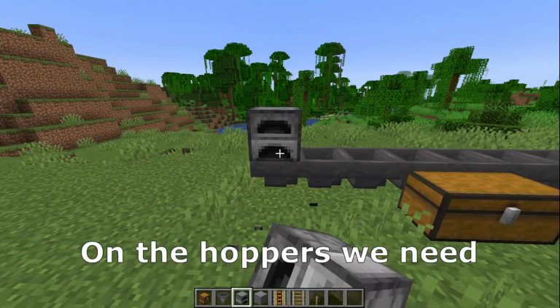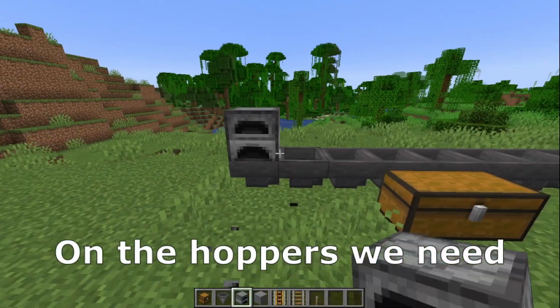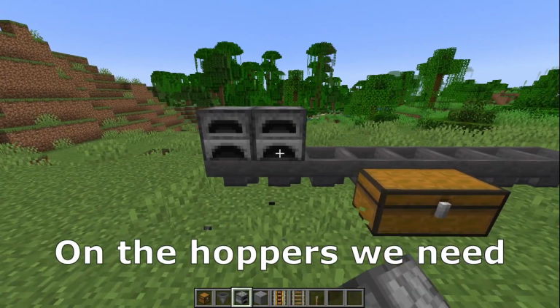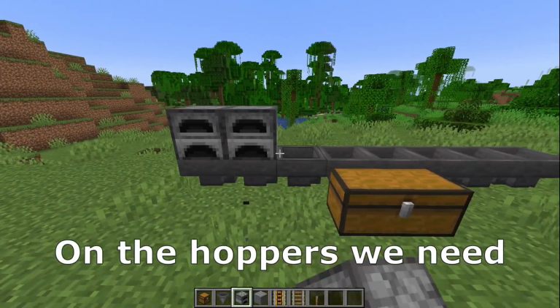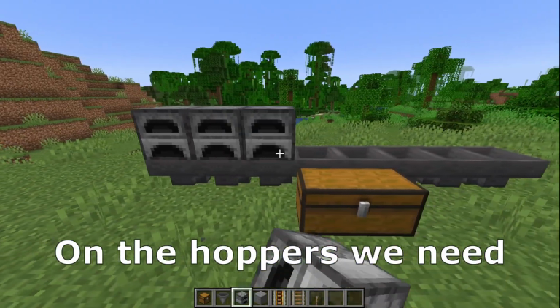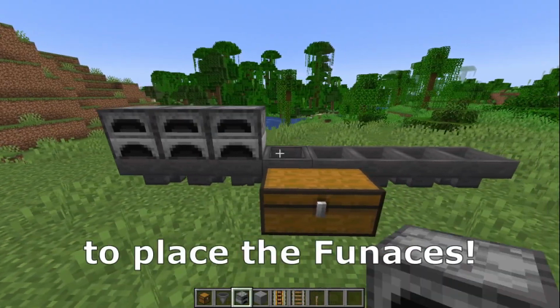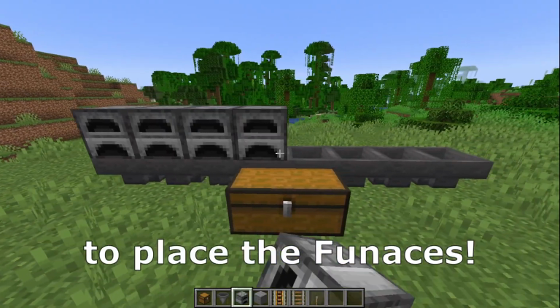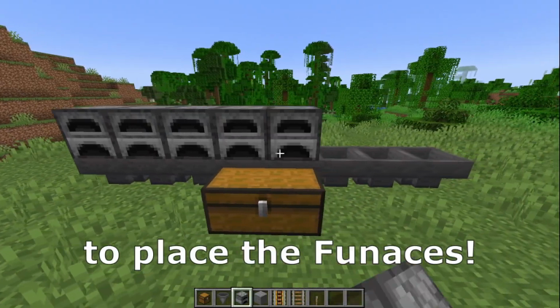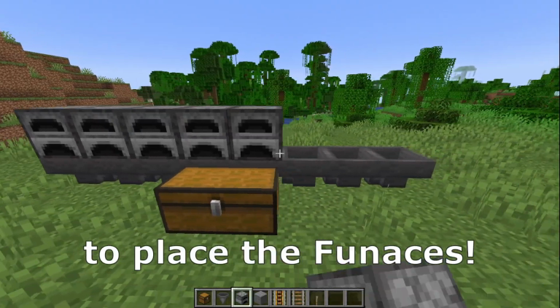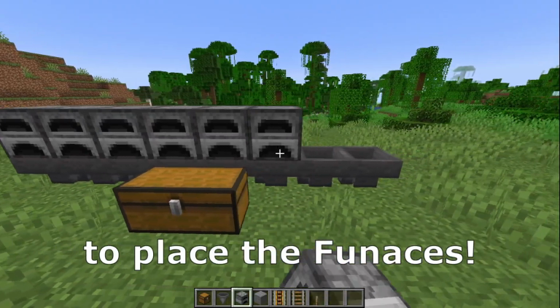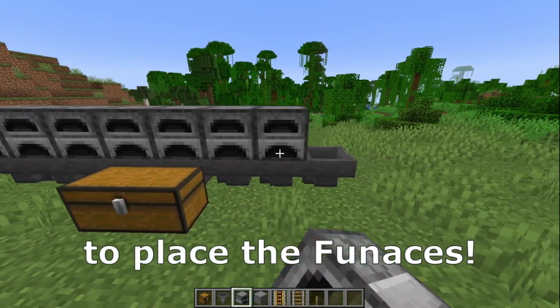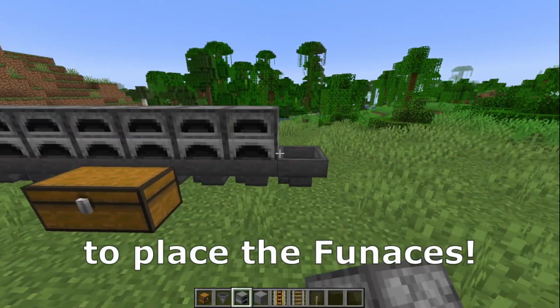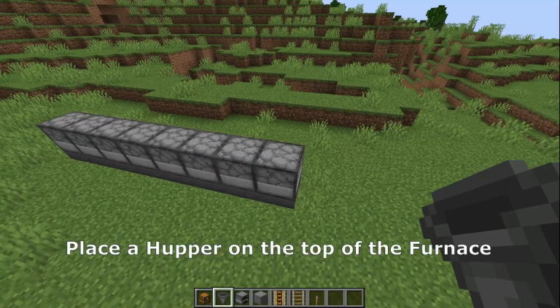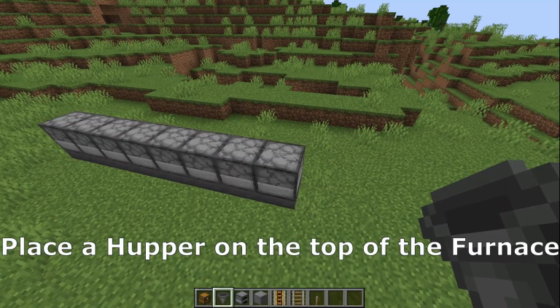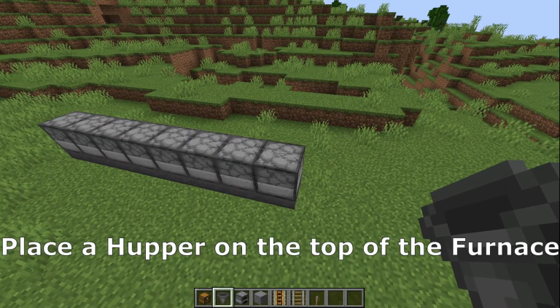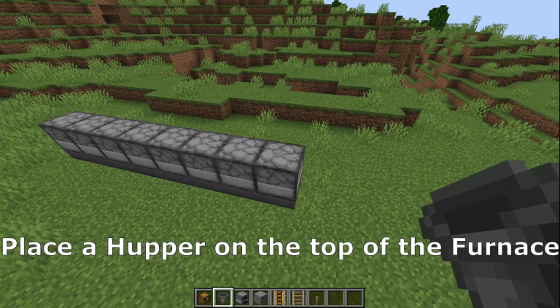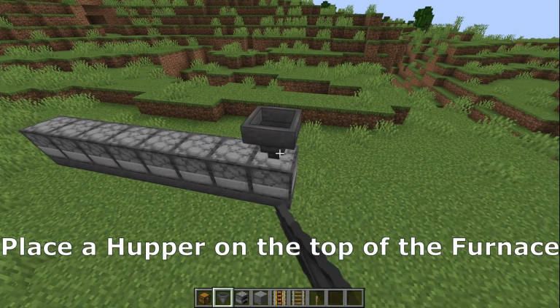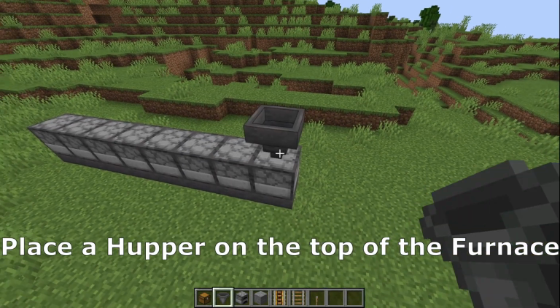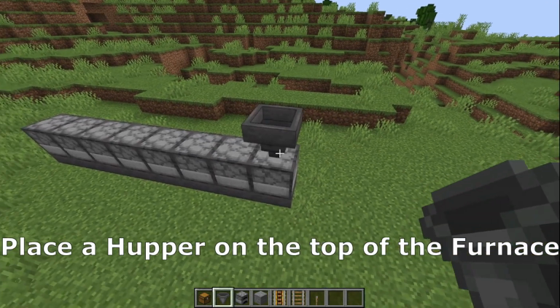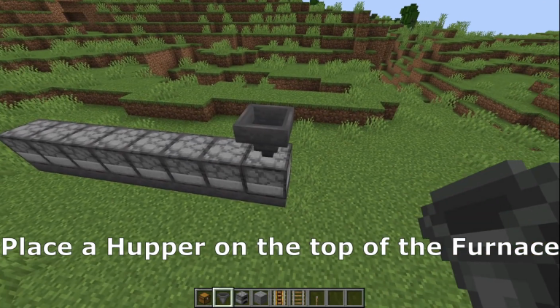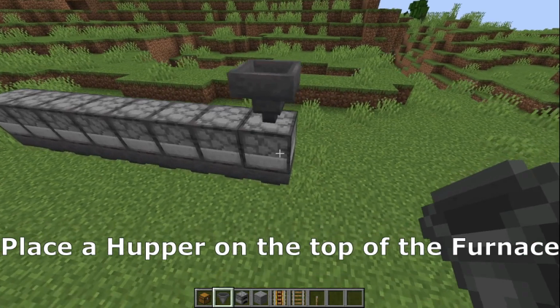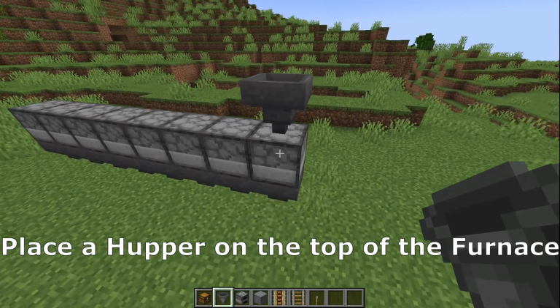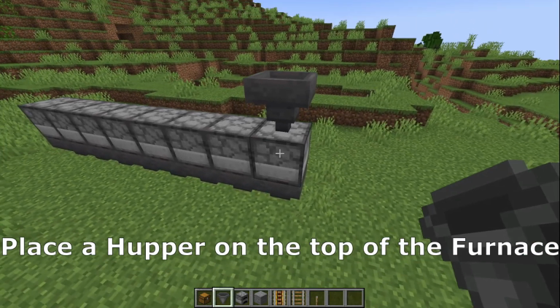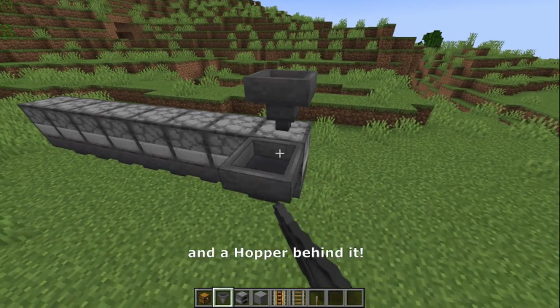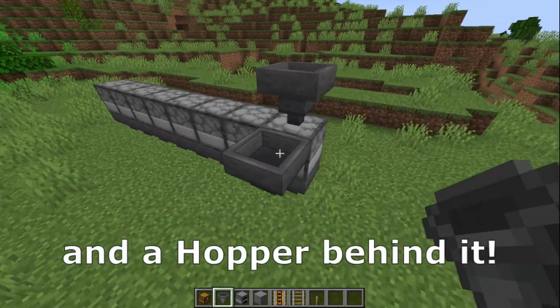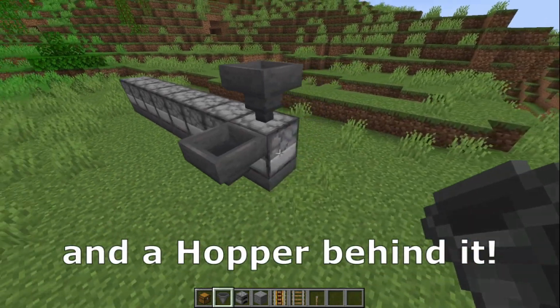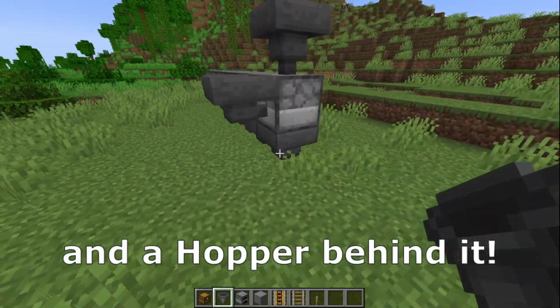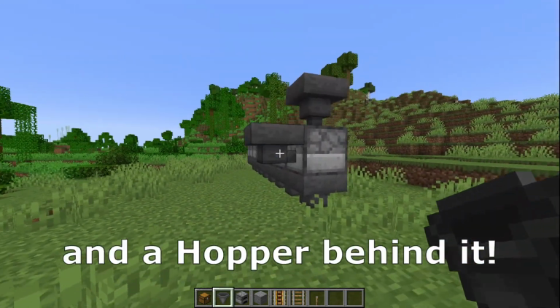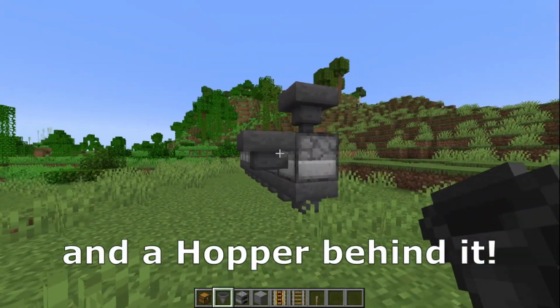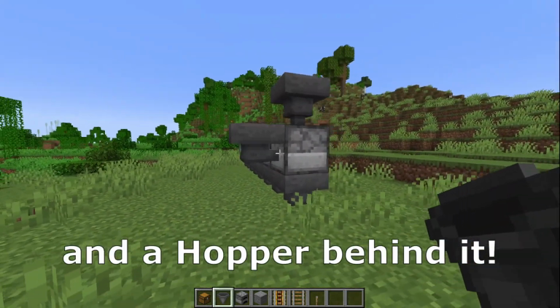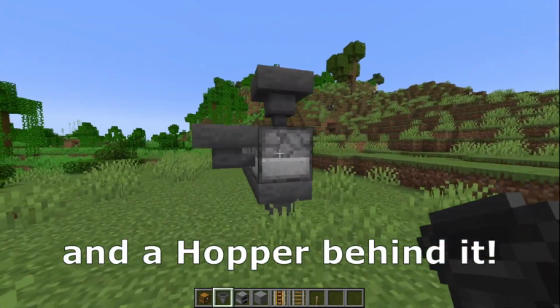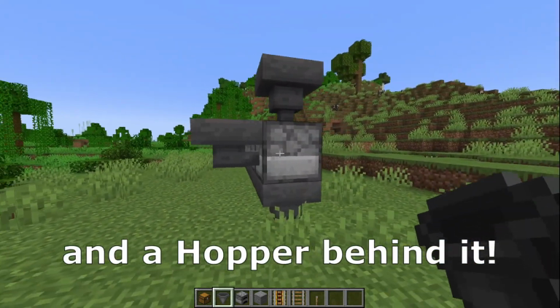On the hoppers we need to place the furnaces, and place a hopper on the top of the furnace and a hopper behind it.